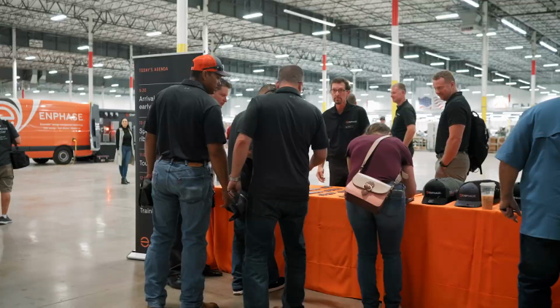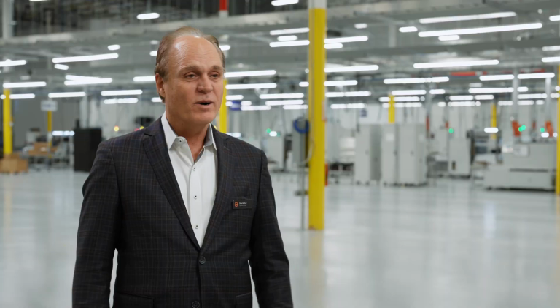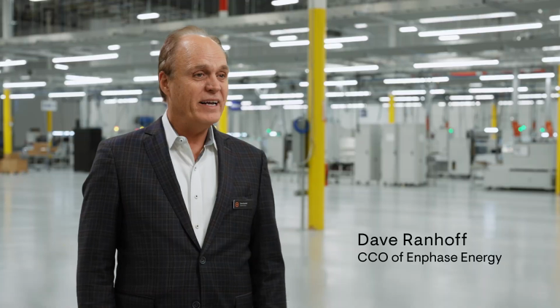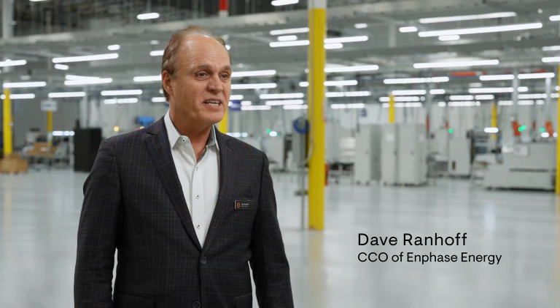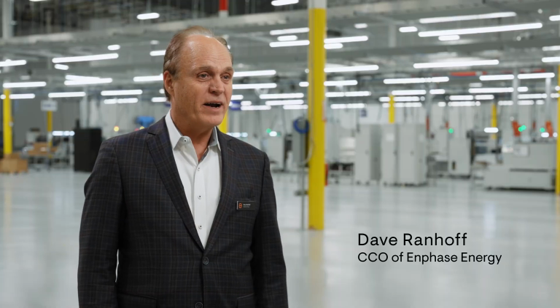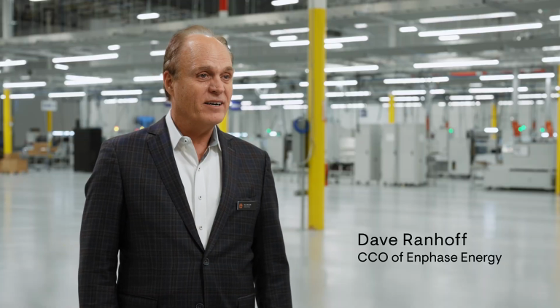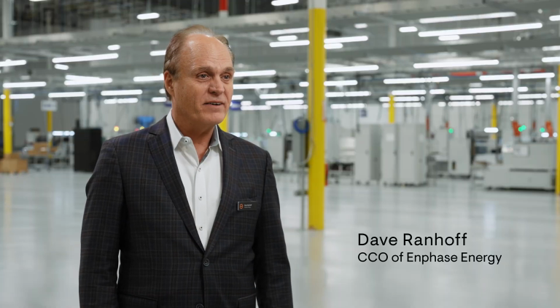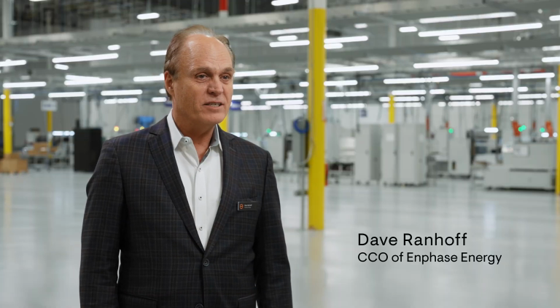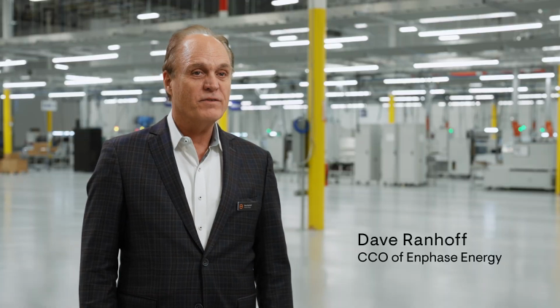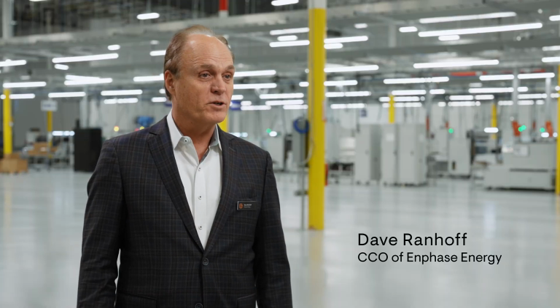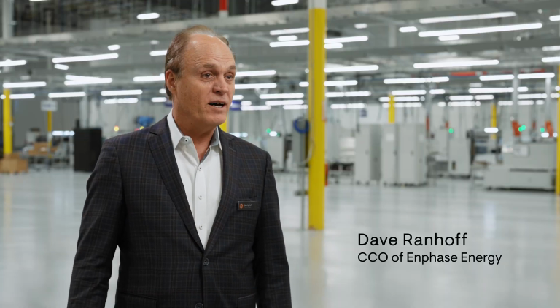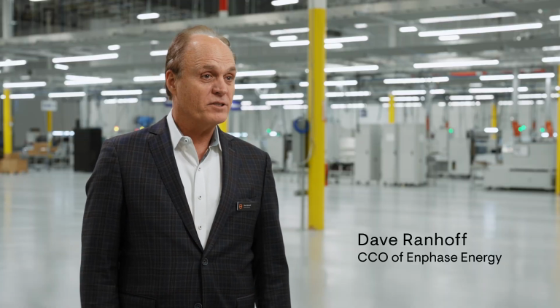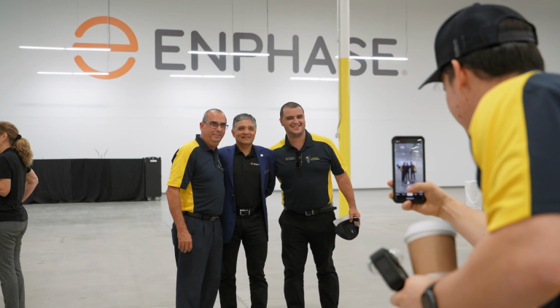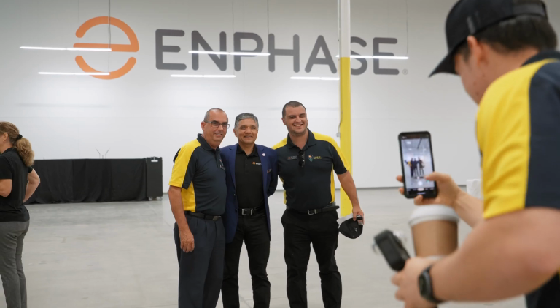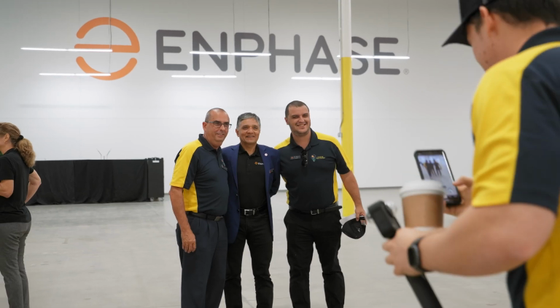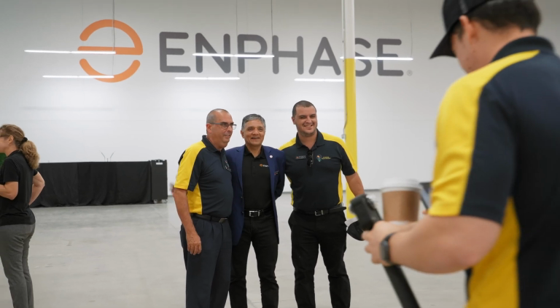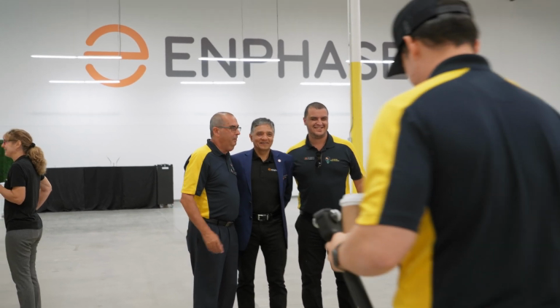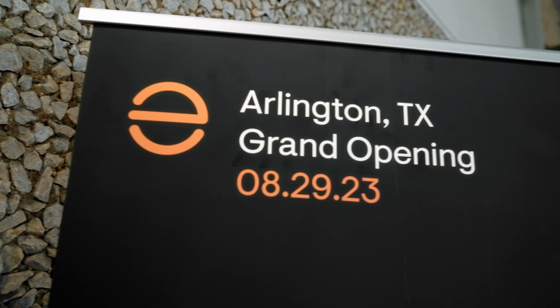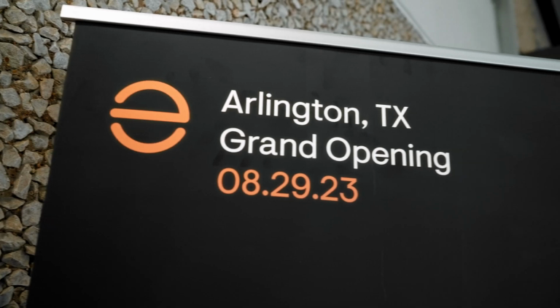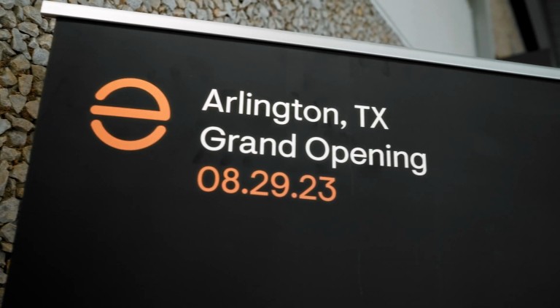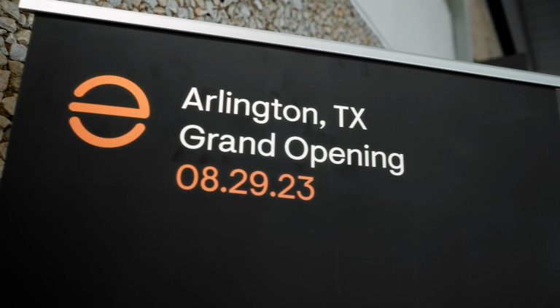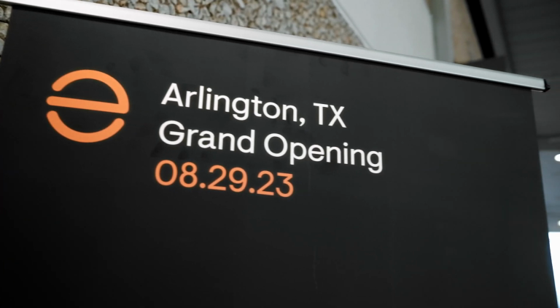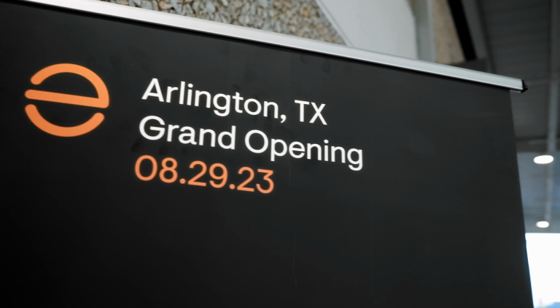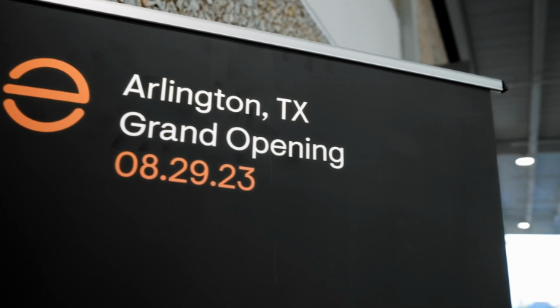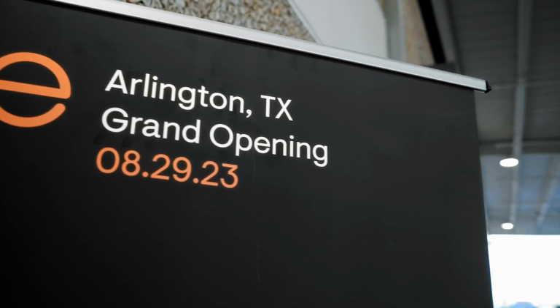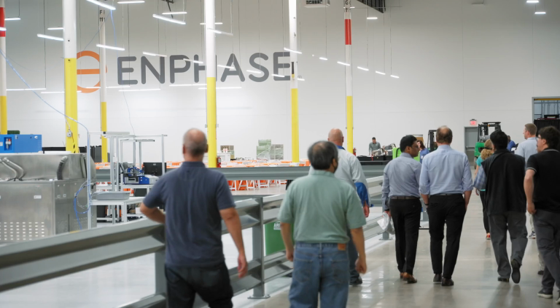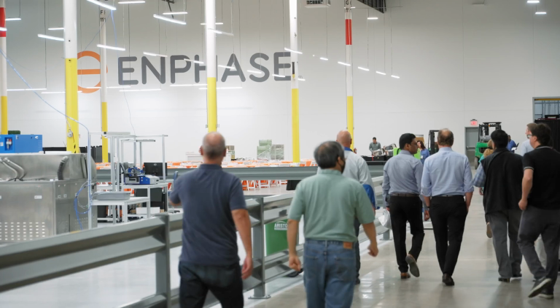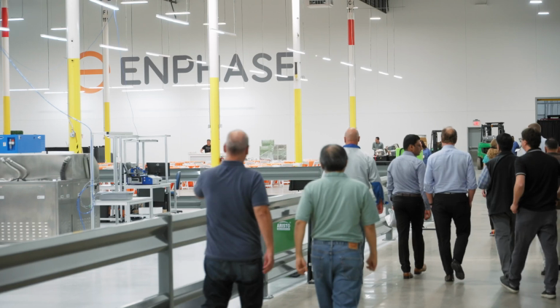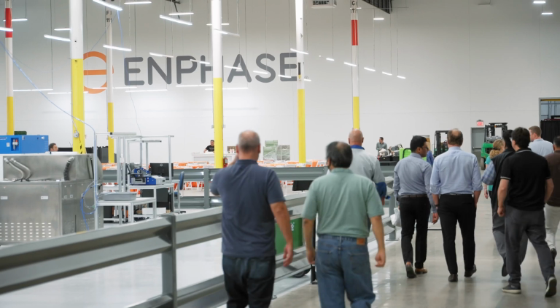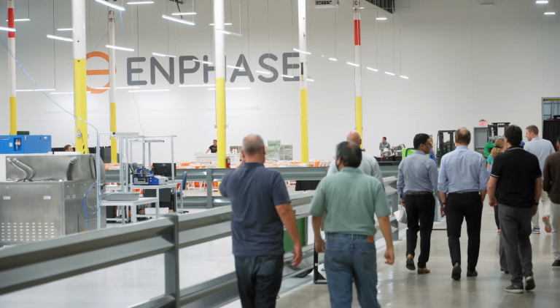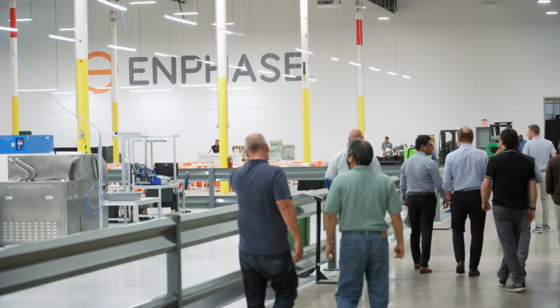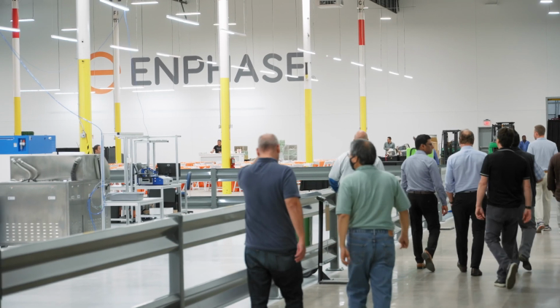My name is Dave Ranhoff. I'm the Chief Commercial Officer at Enphase Energy. Today we're in Arlington, Texas where we're making U.S. products.